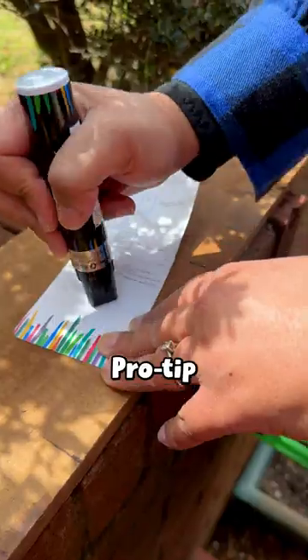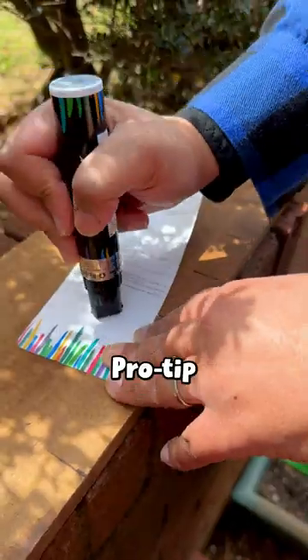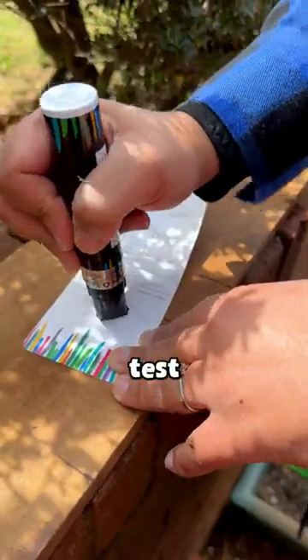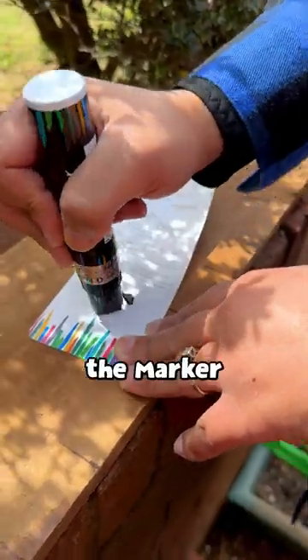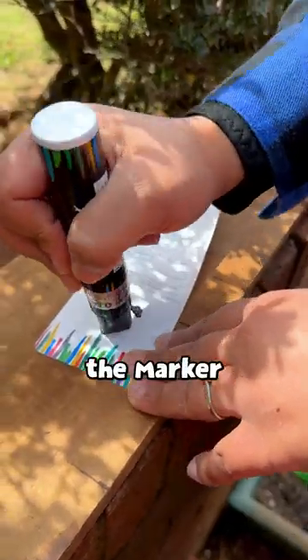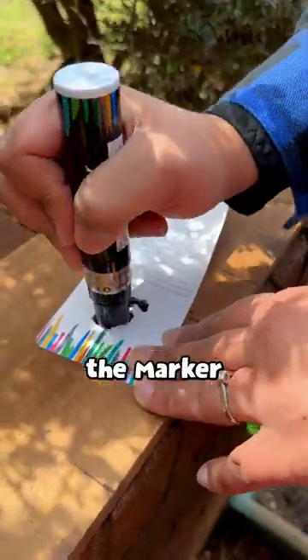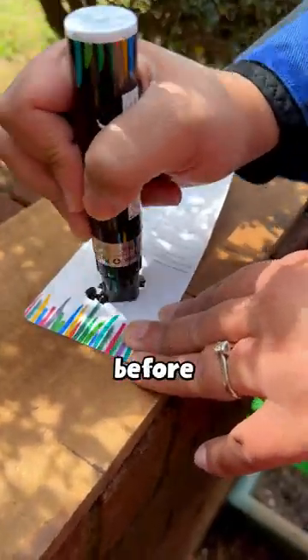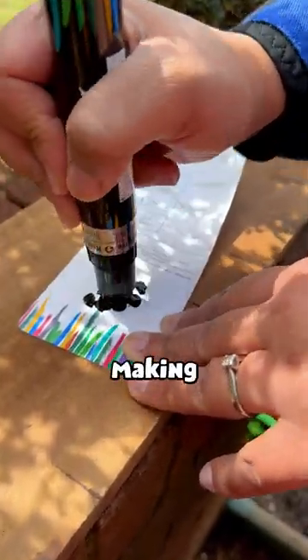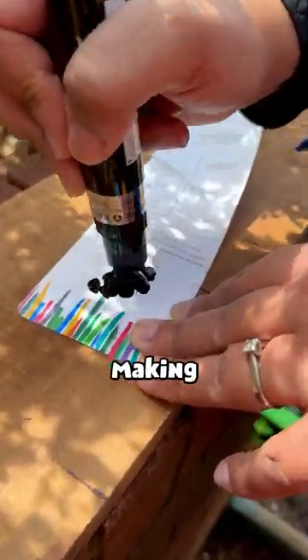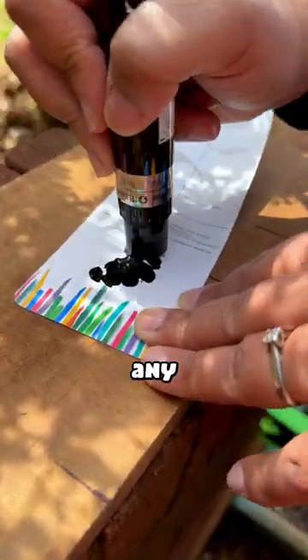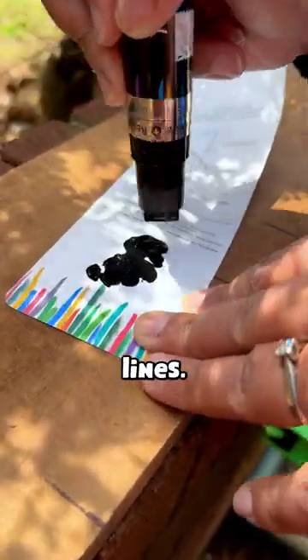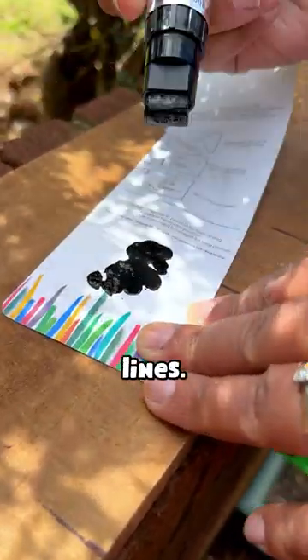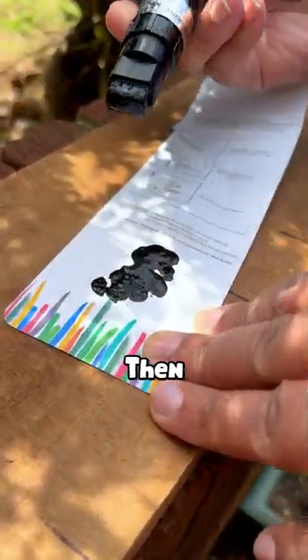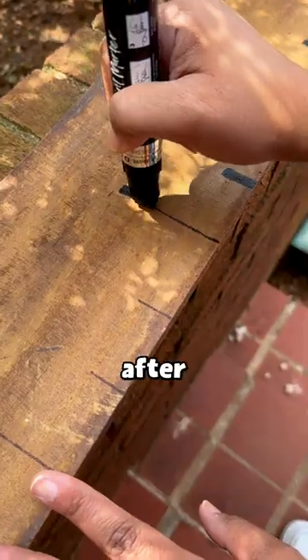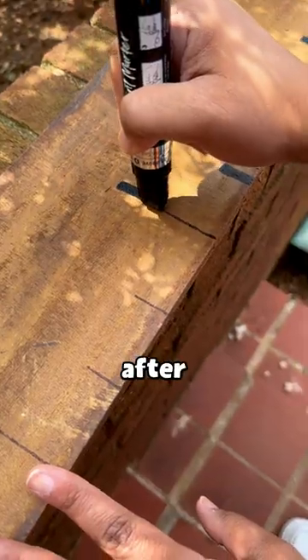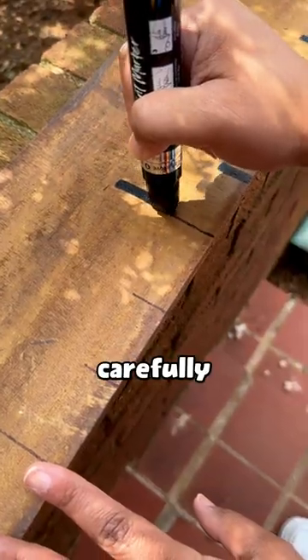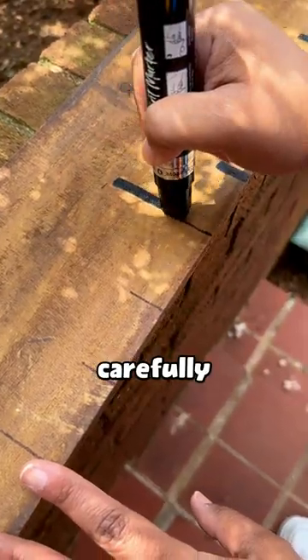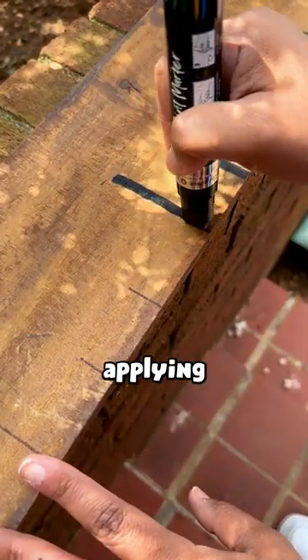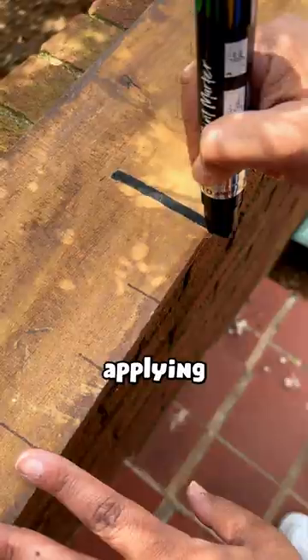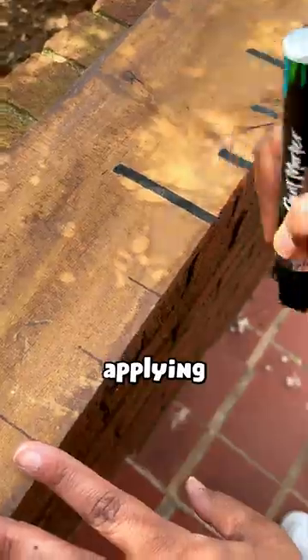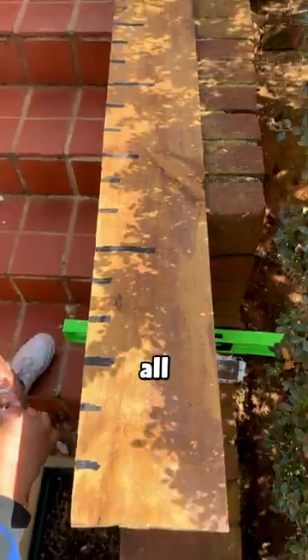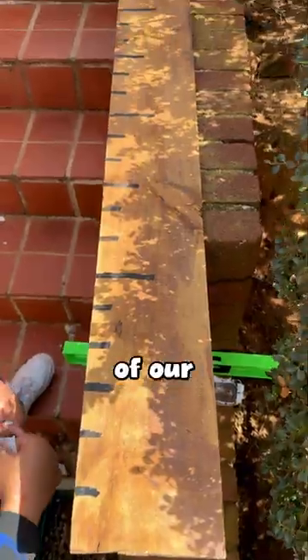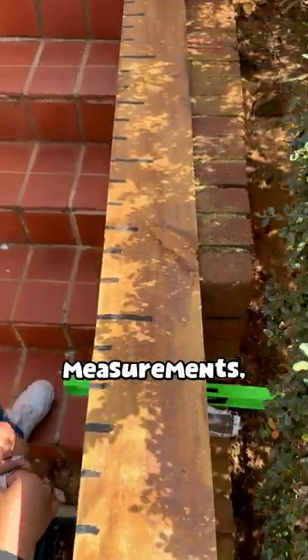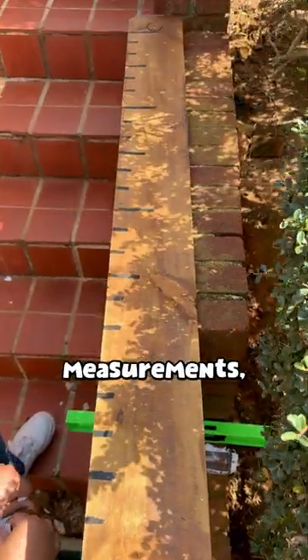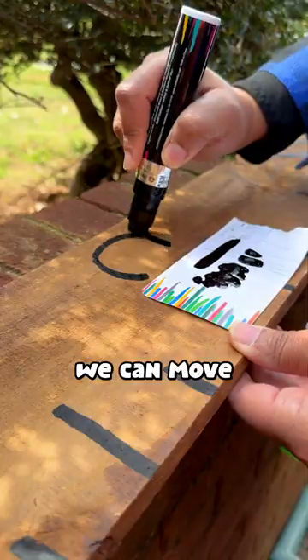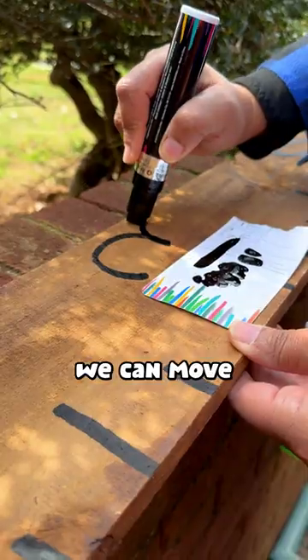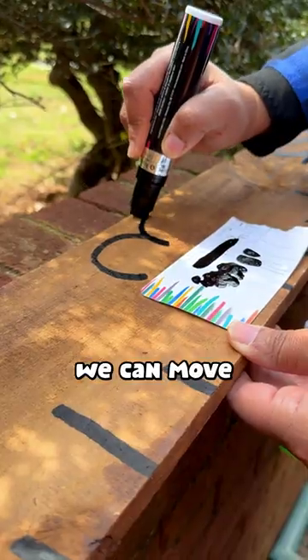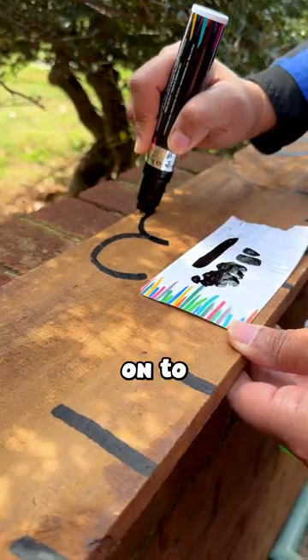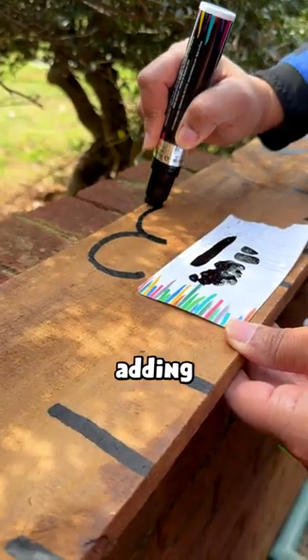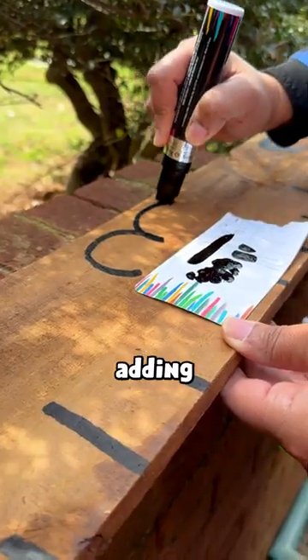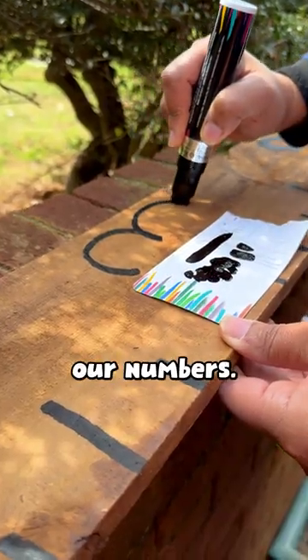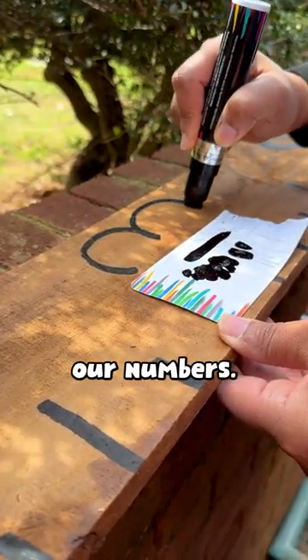Pro tip: test the marker before making any lines. Then after carefully applying all of our measurements, we can move on to adding our numbers.